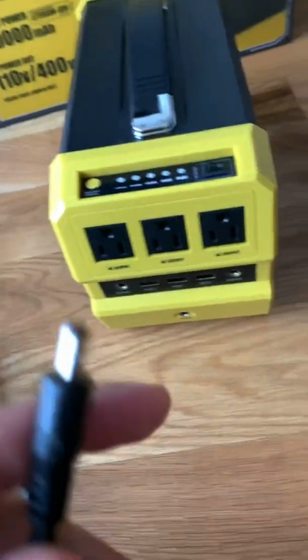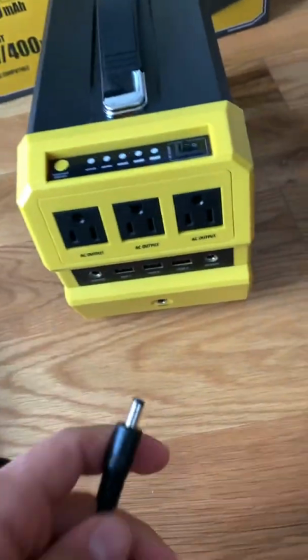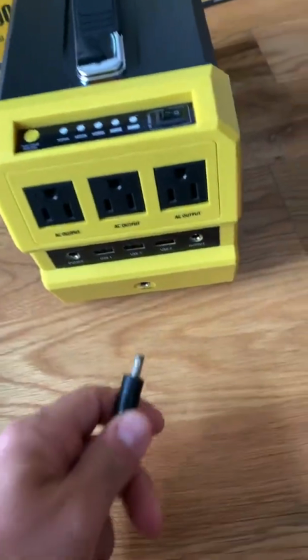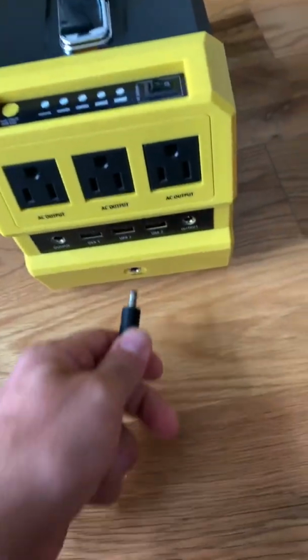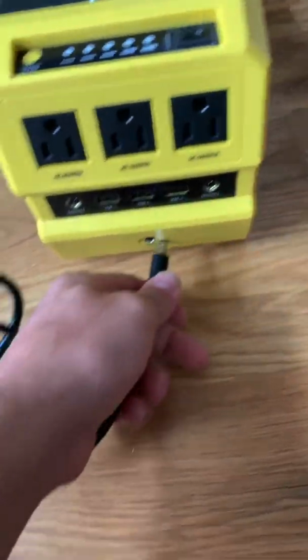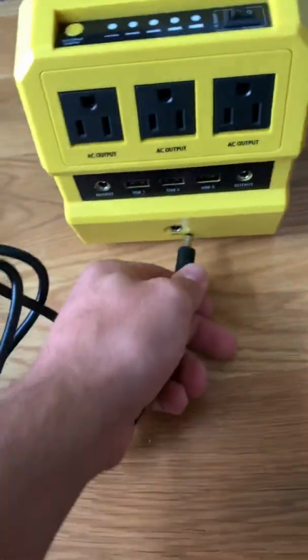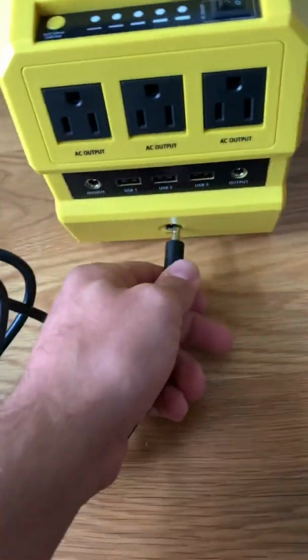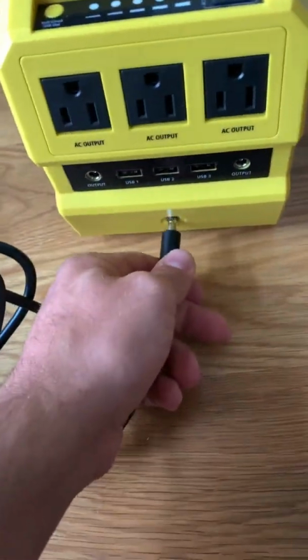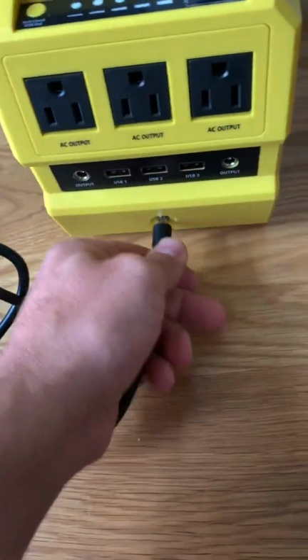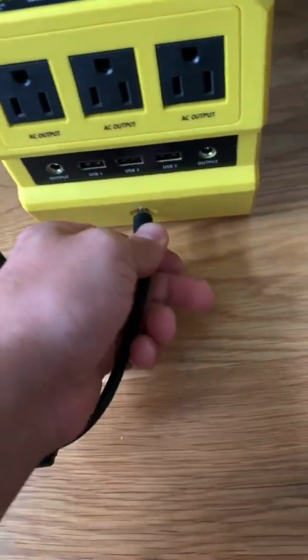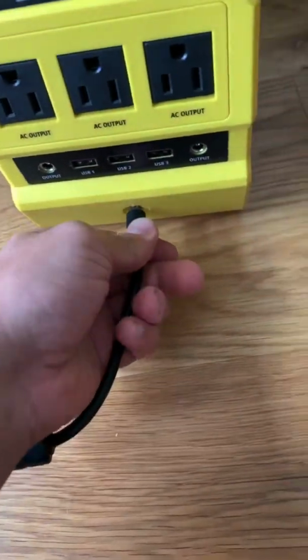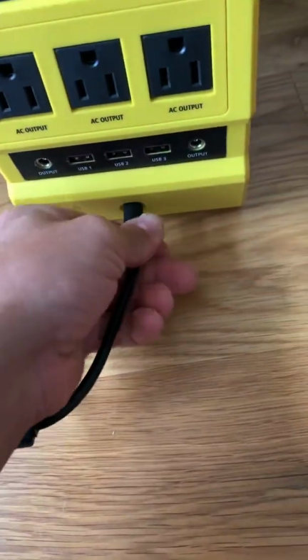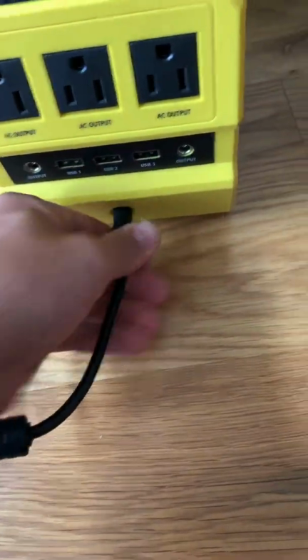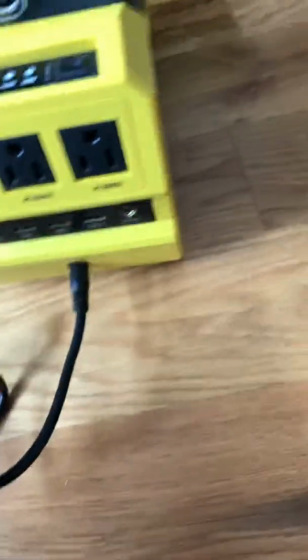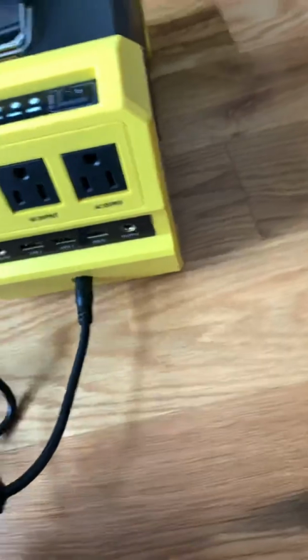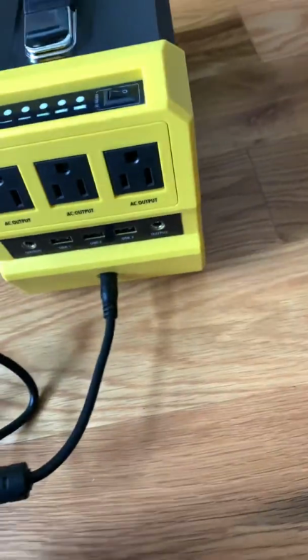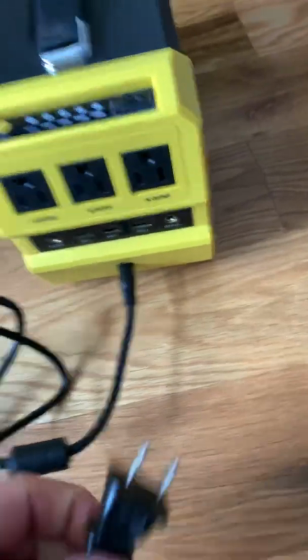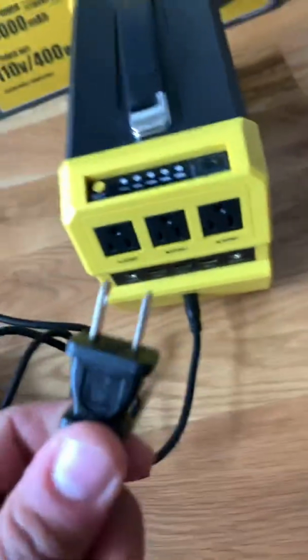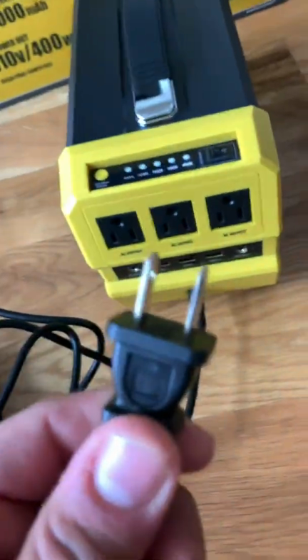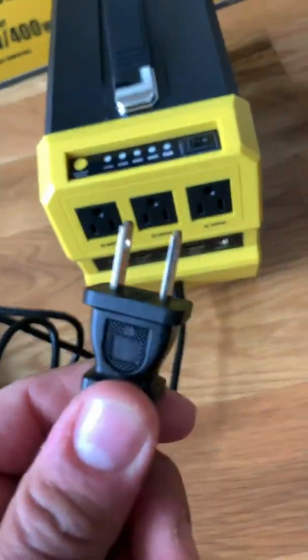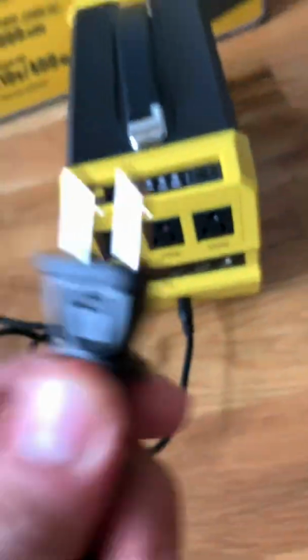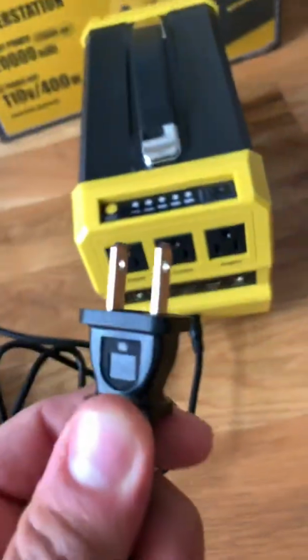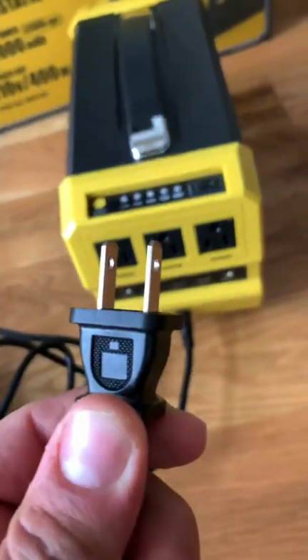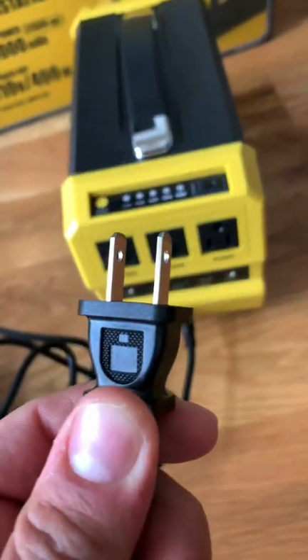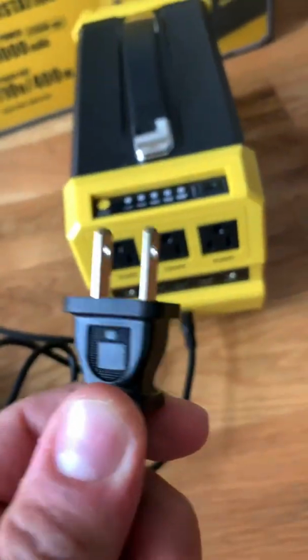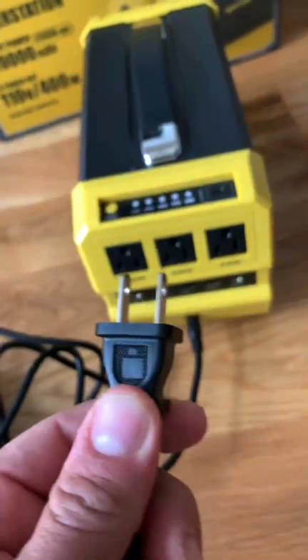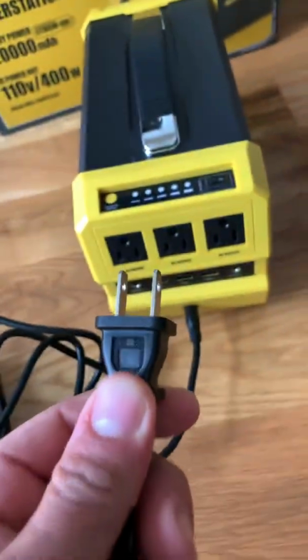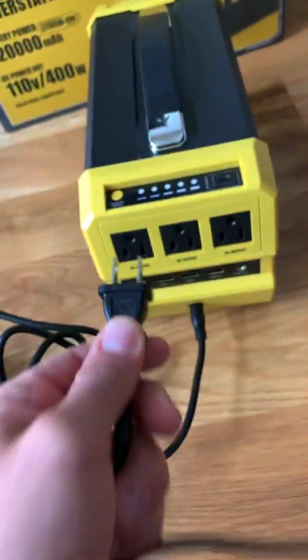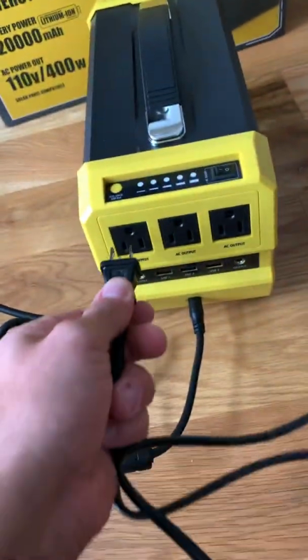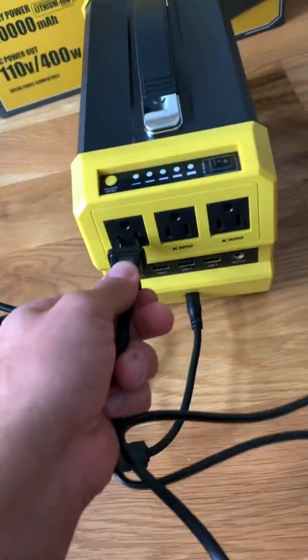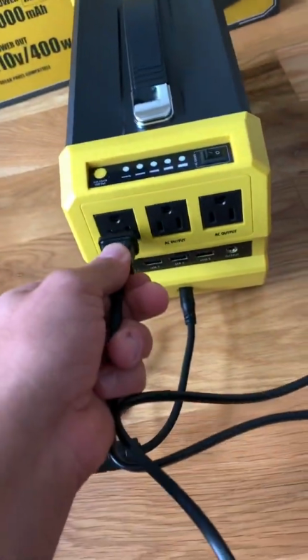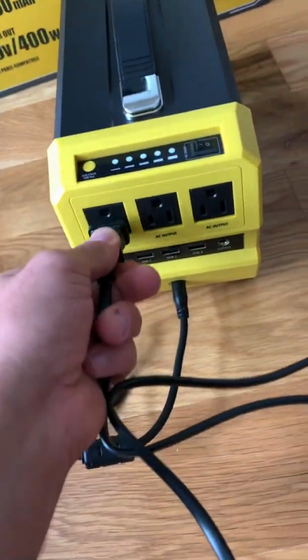To charge it, you take this and you plug it in here, and then this goes in the wall. But why wouldn't I just do this?